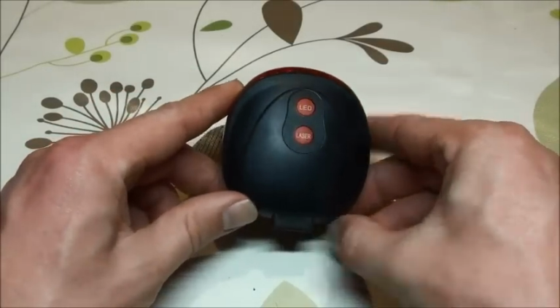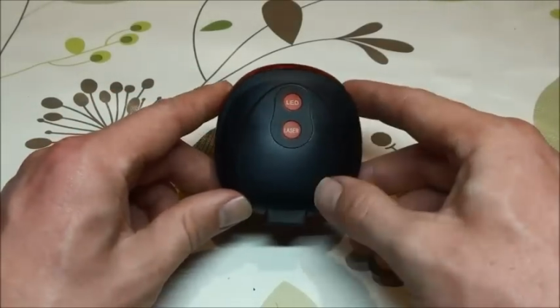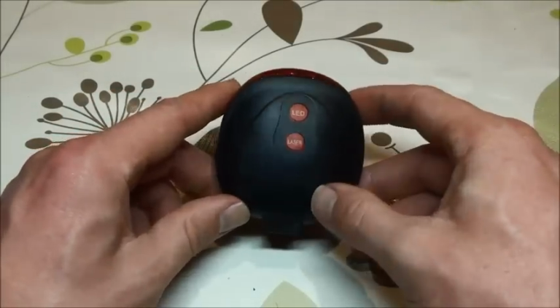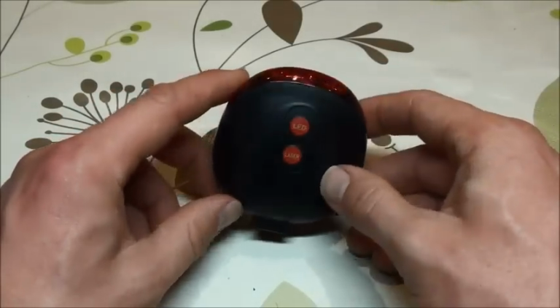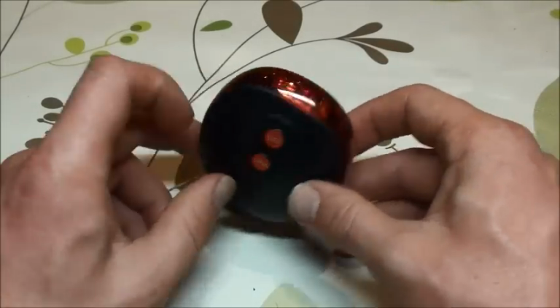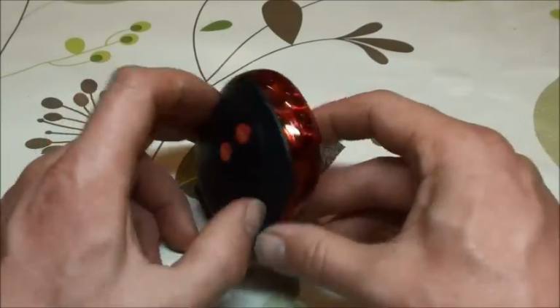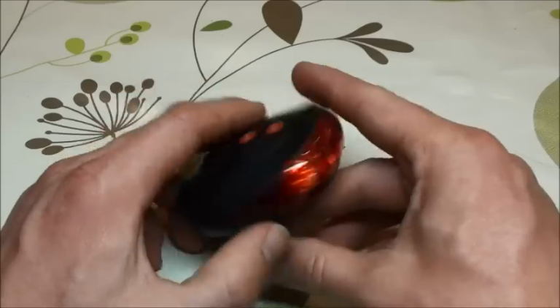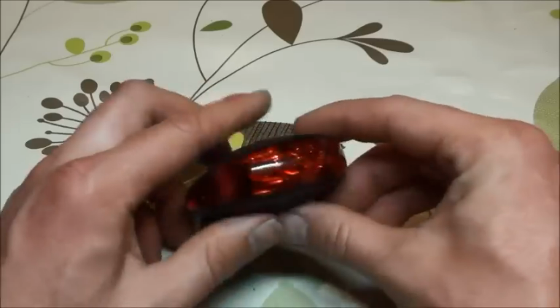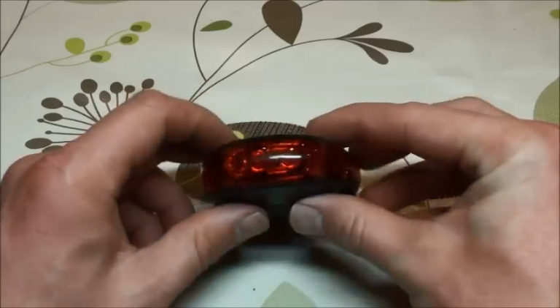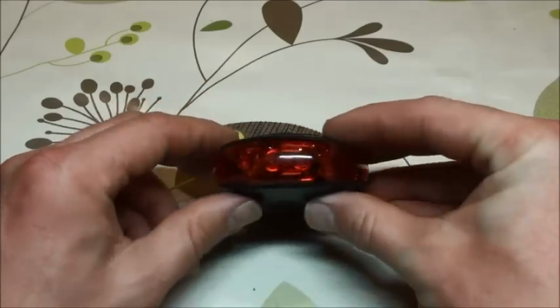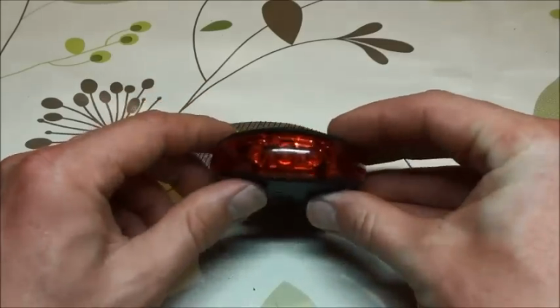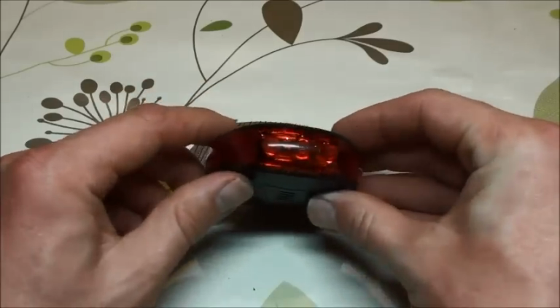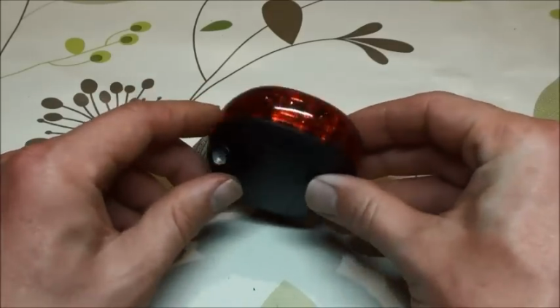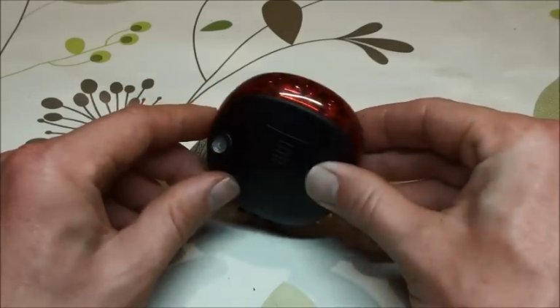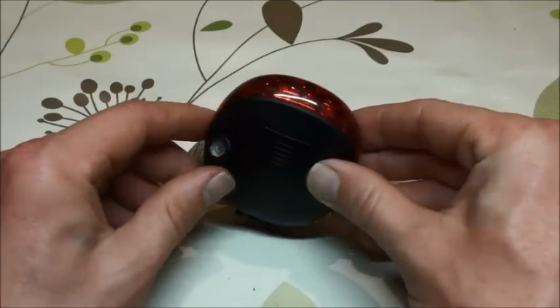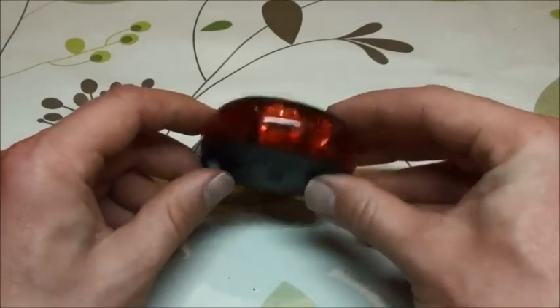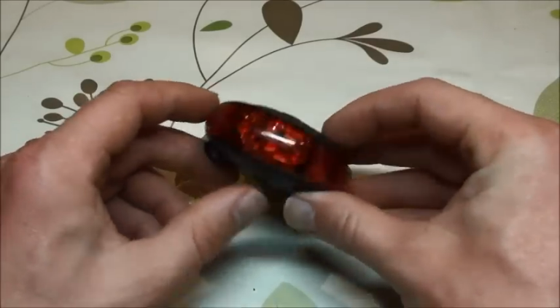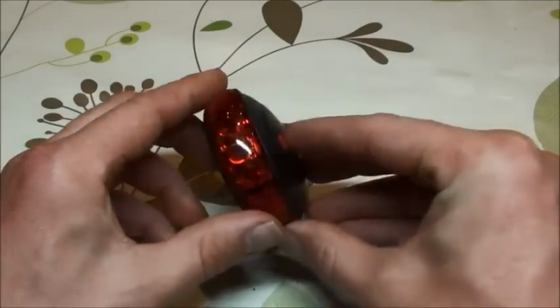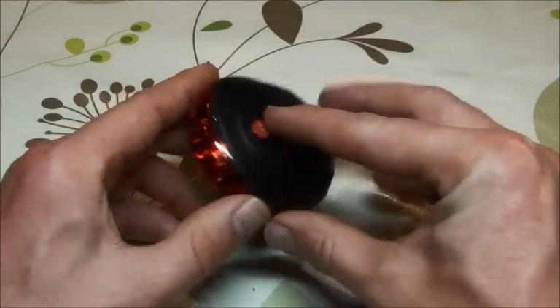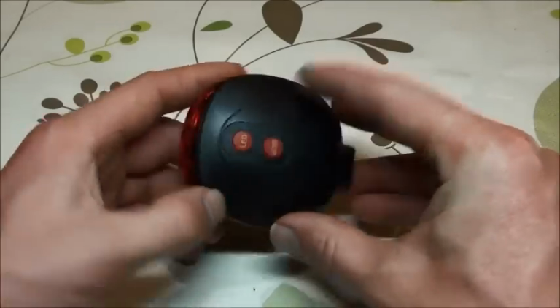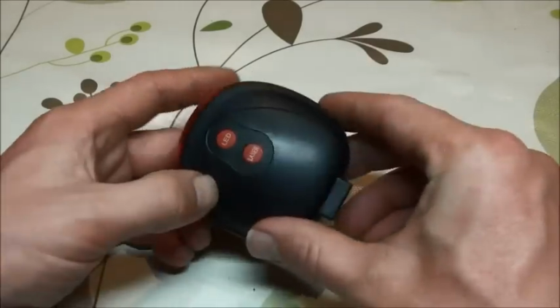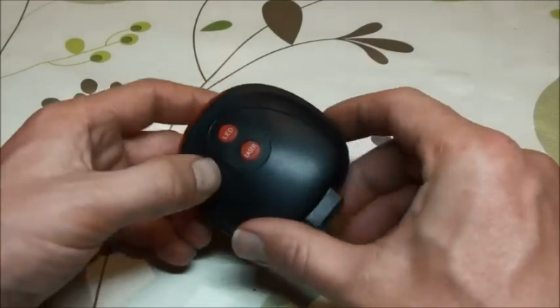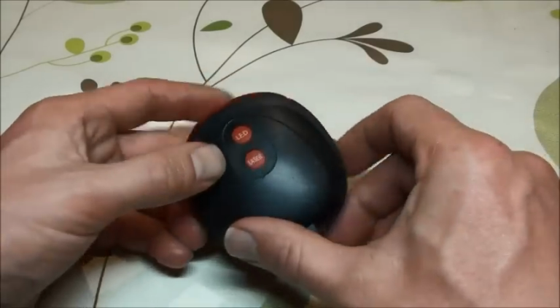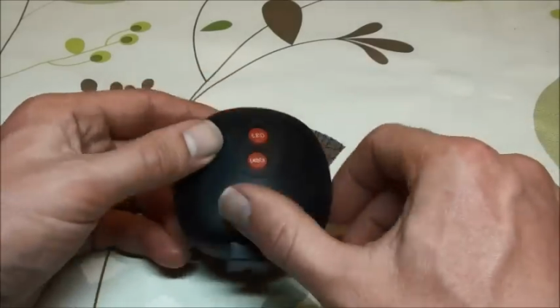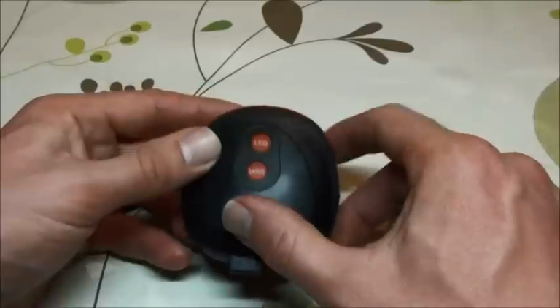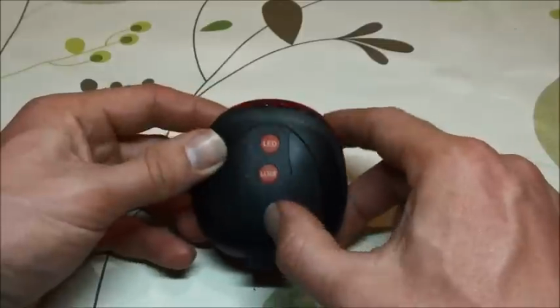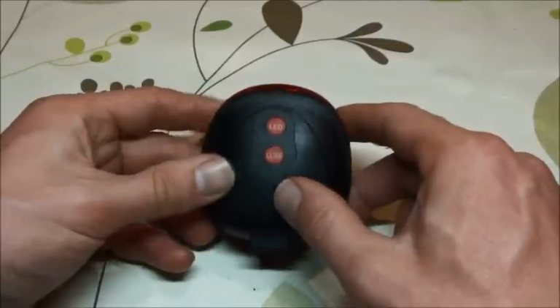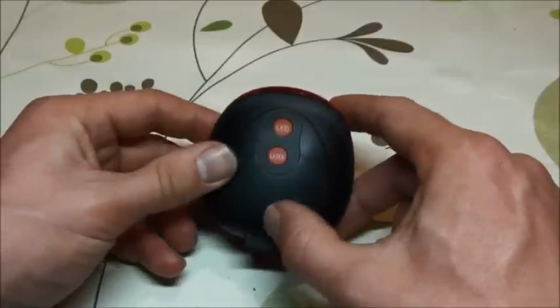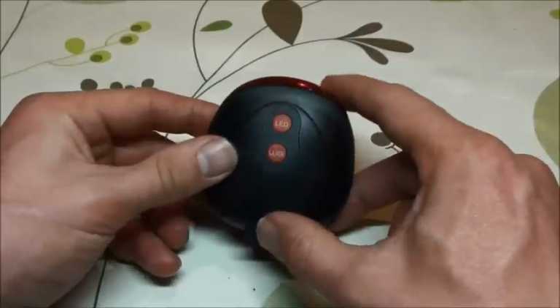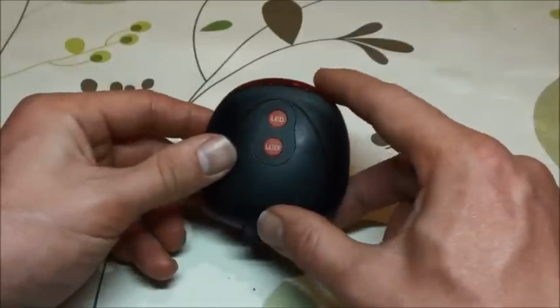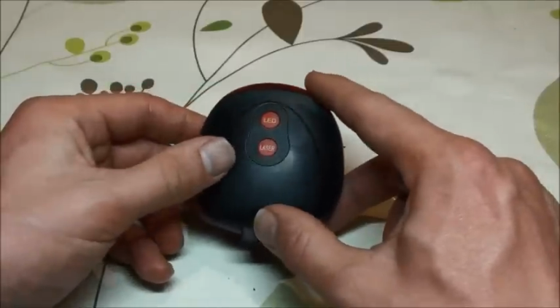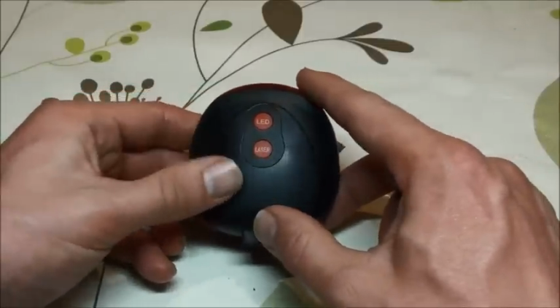Here's my rear bike light view. I've had this for about two weeks now and so far it's done brilliantly.